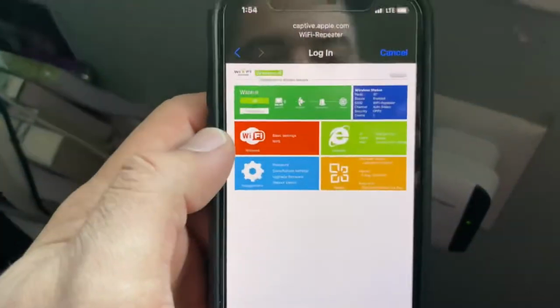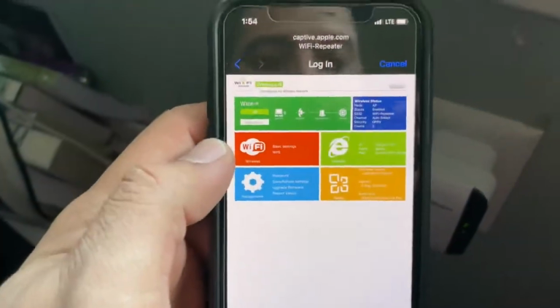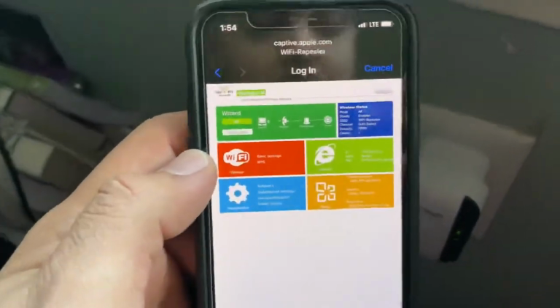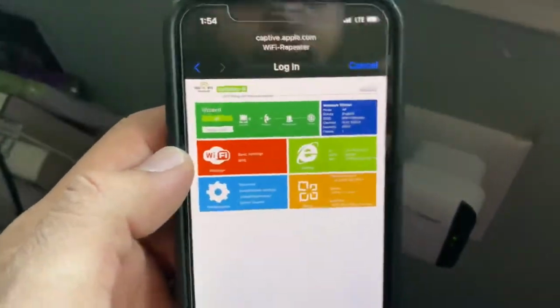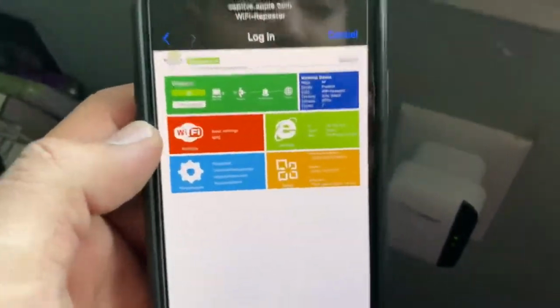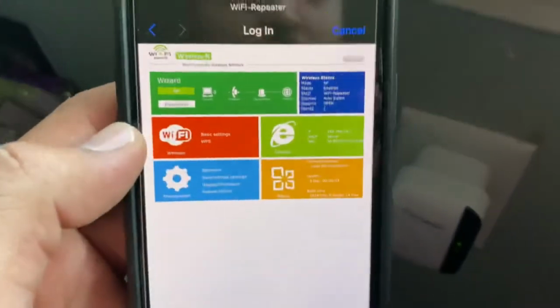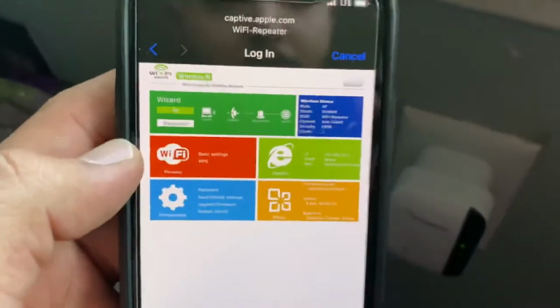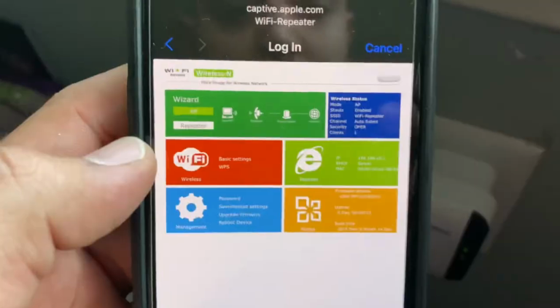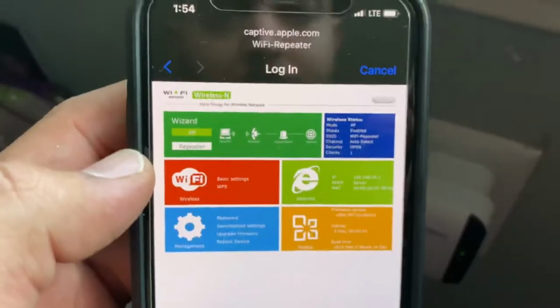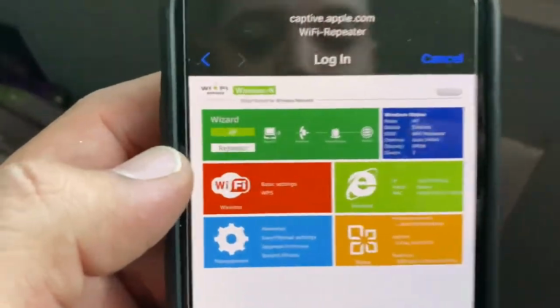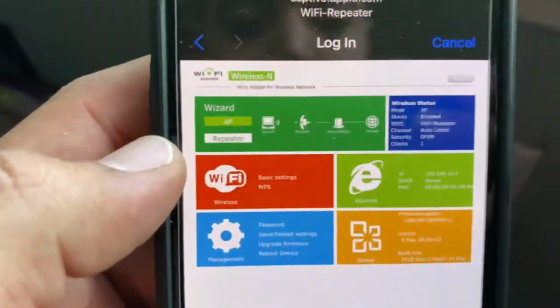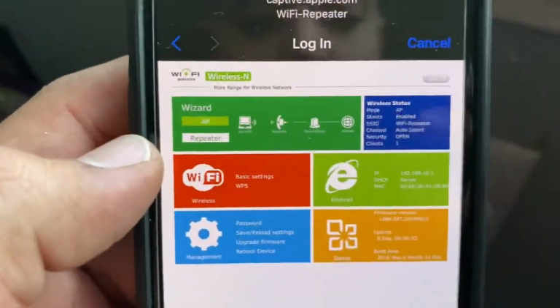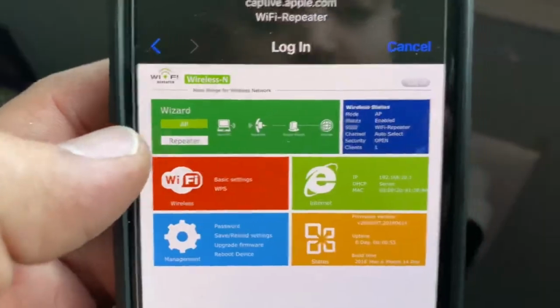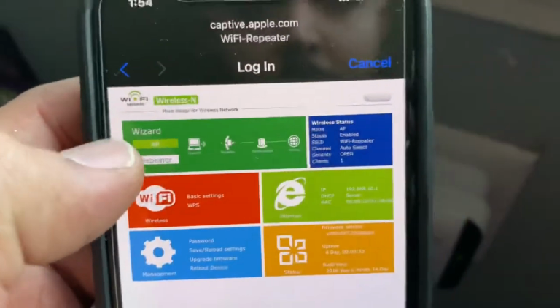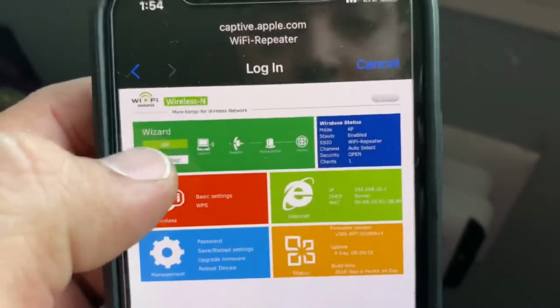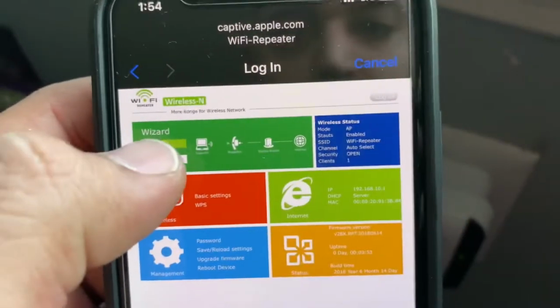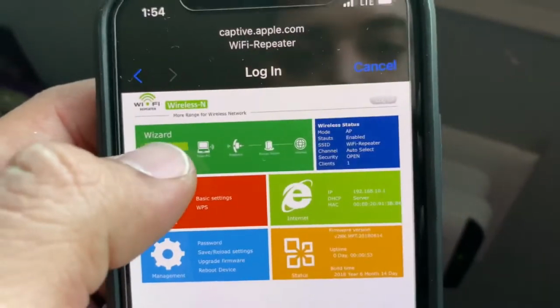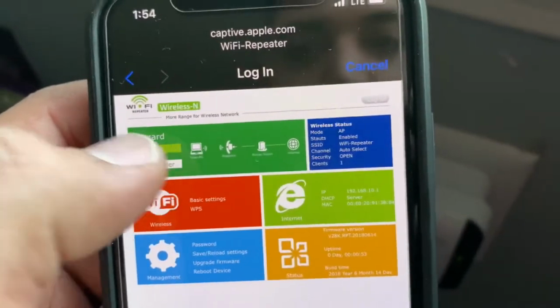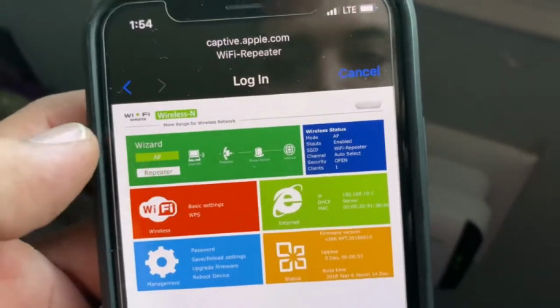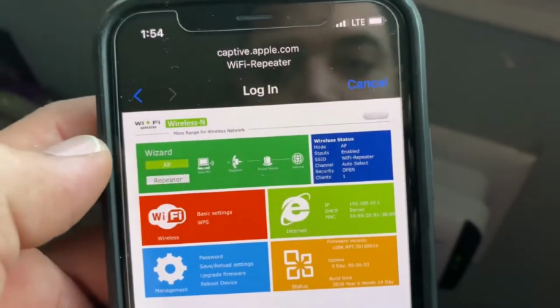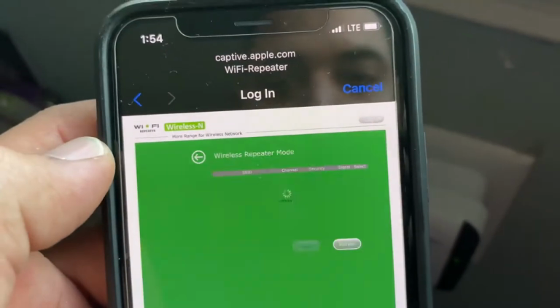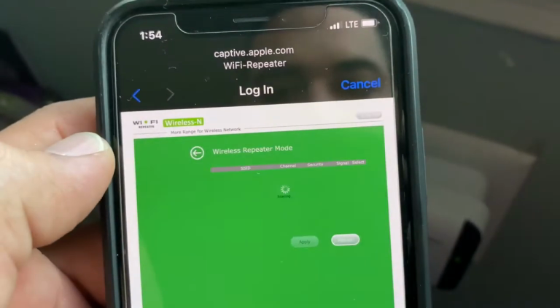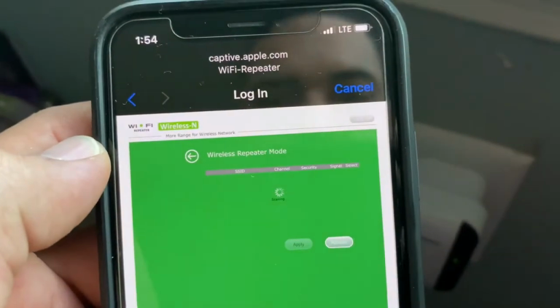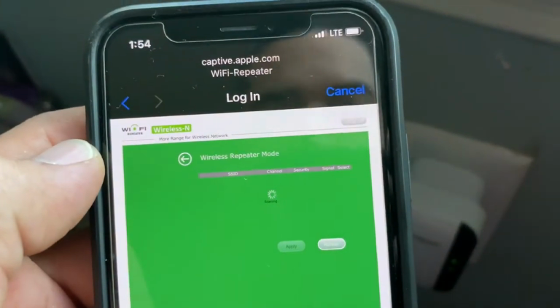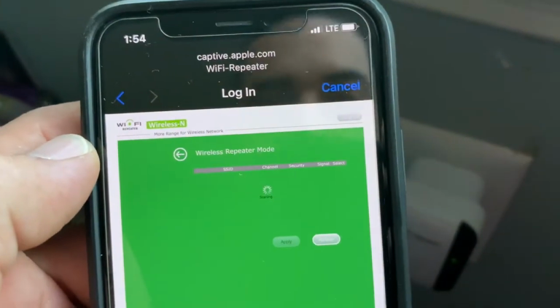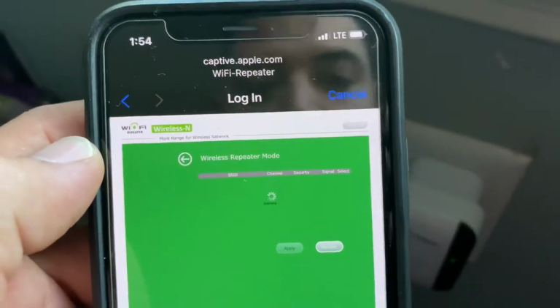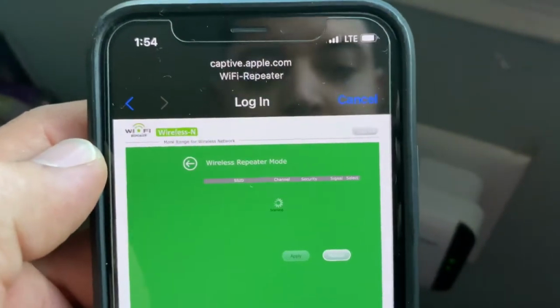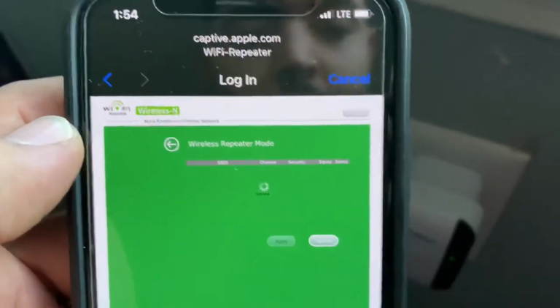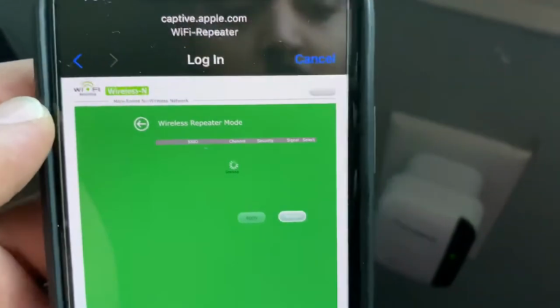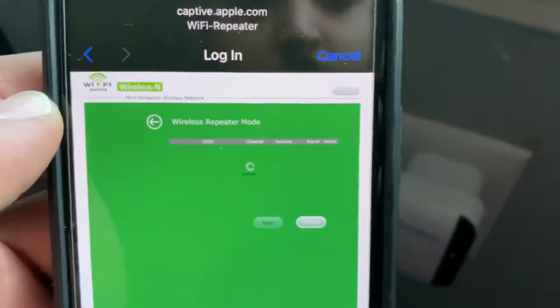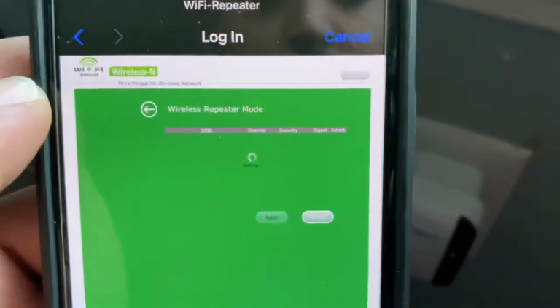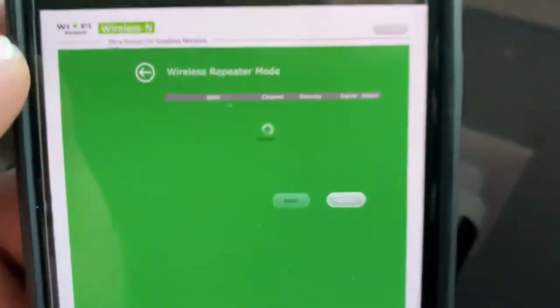And it's going to take you to their menu. Click on repeater. And then locate your network.